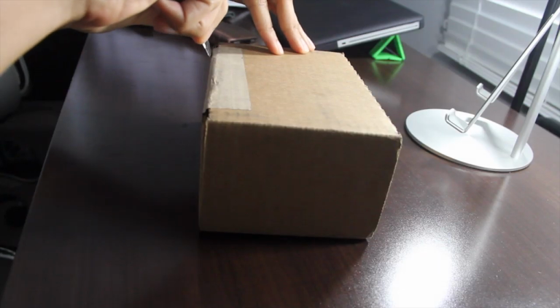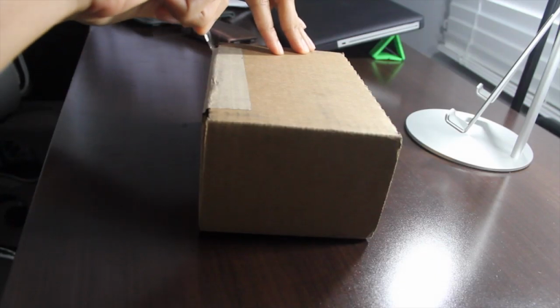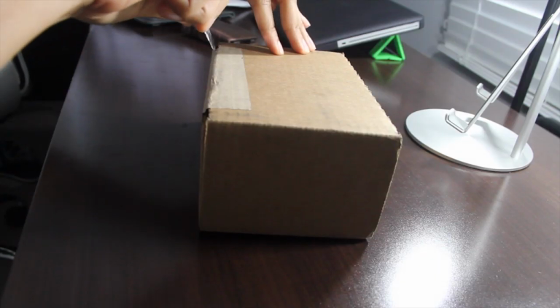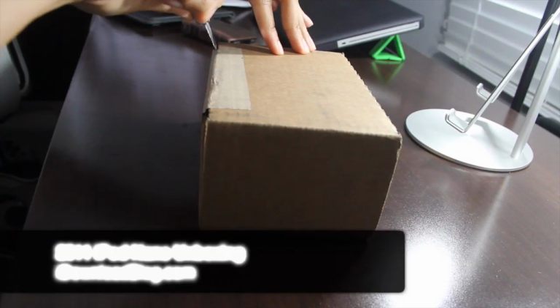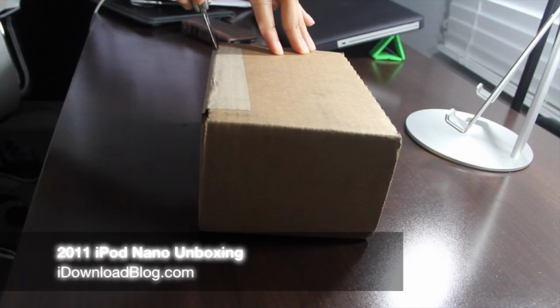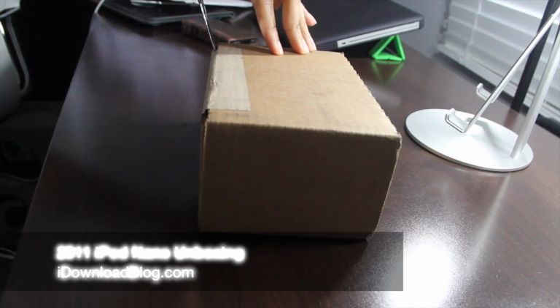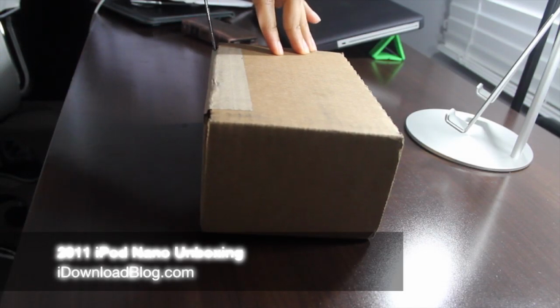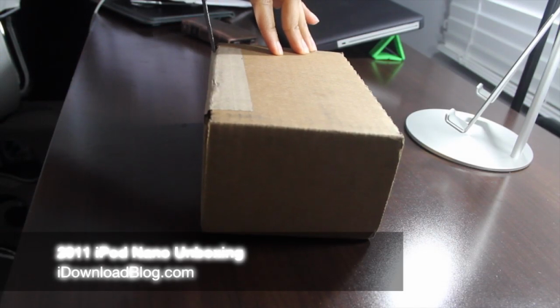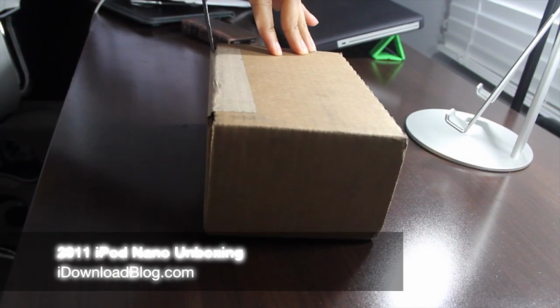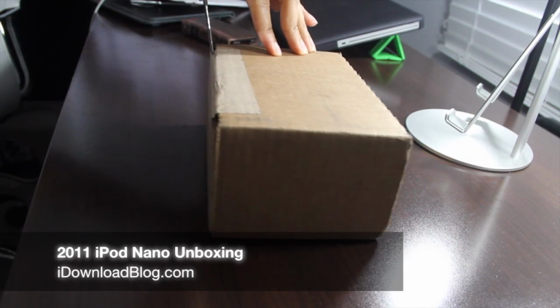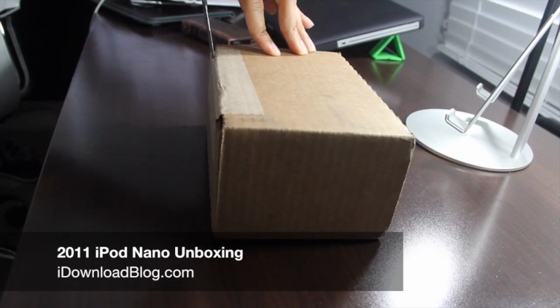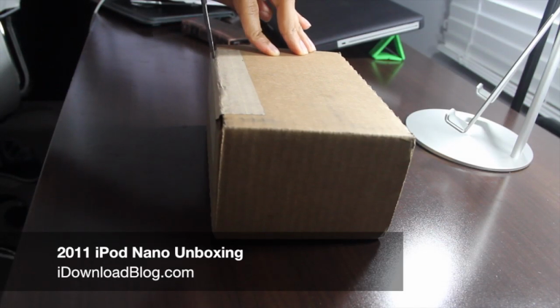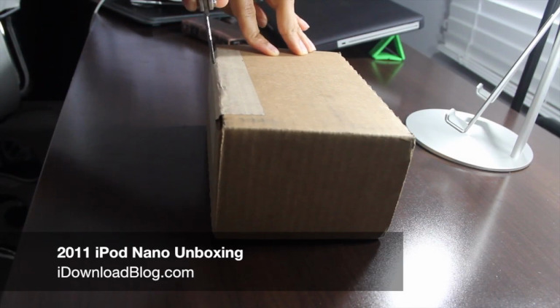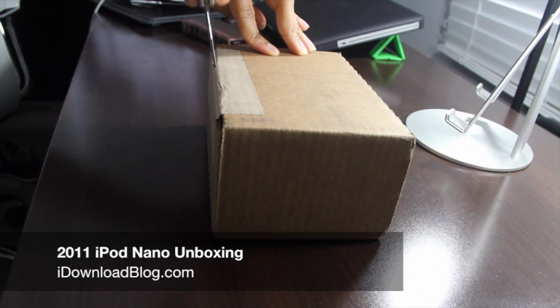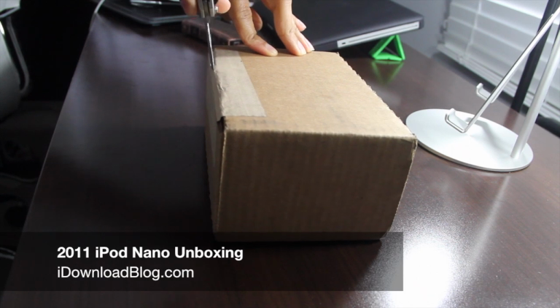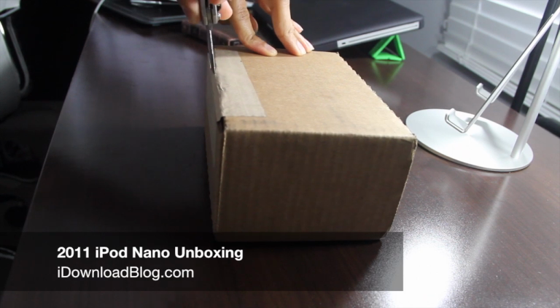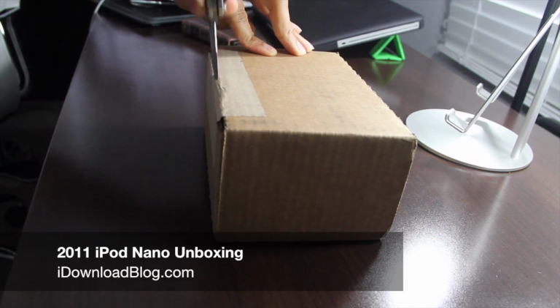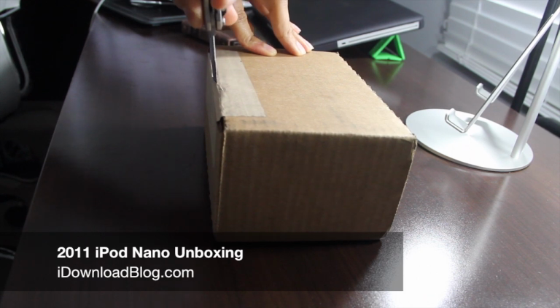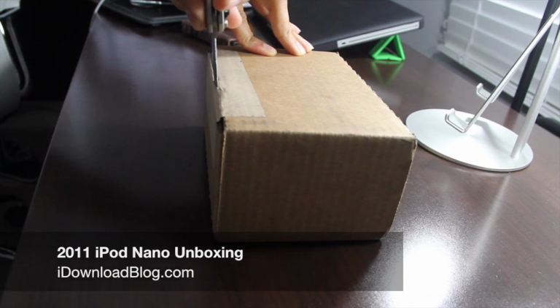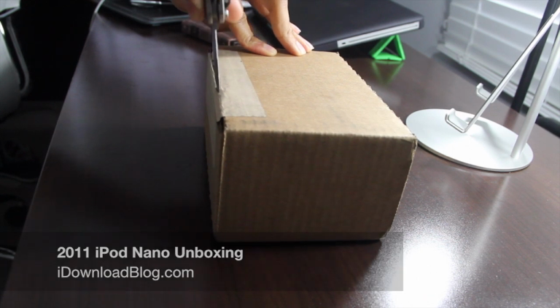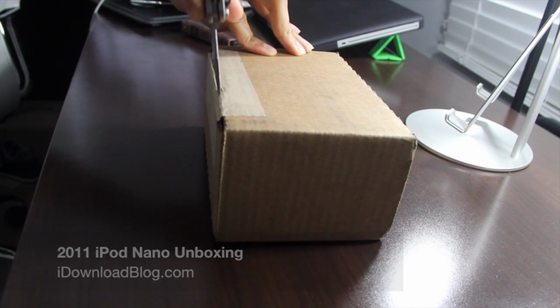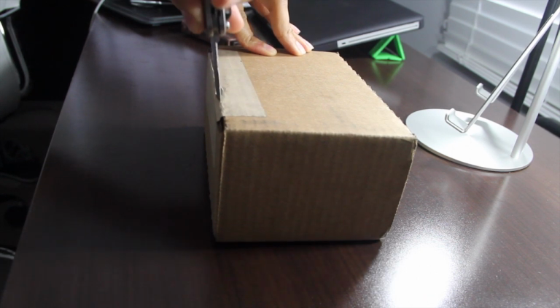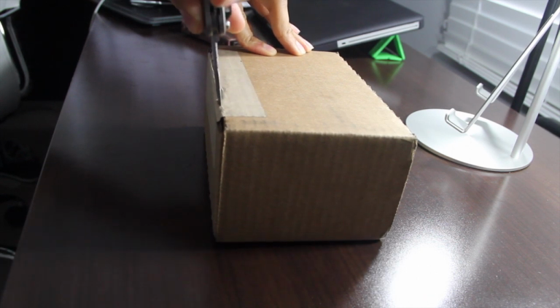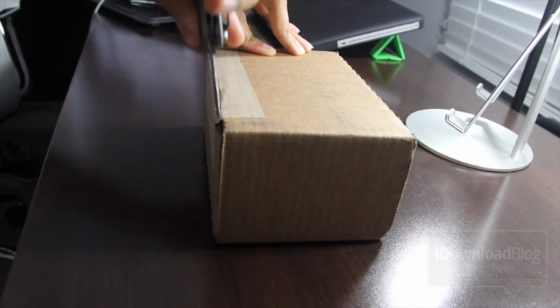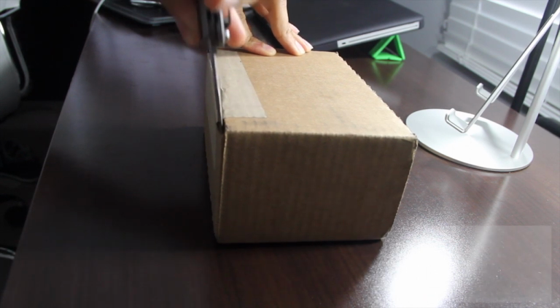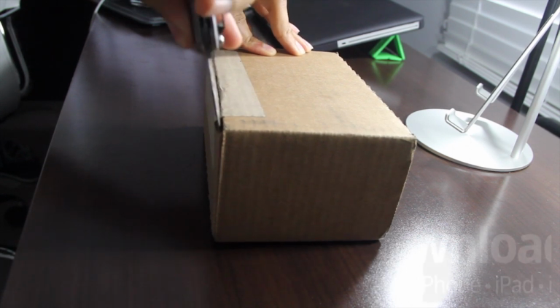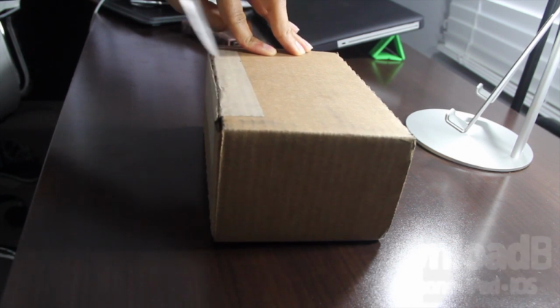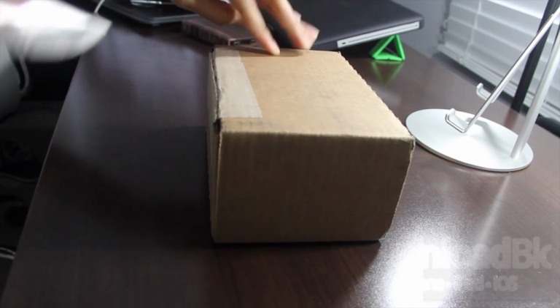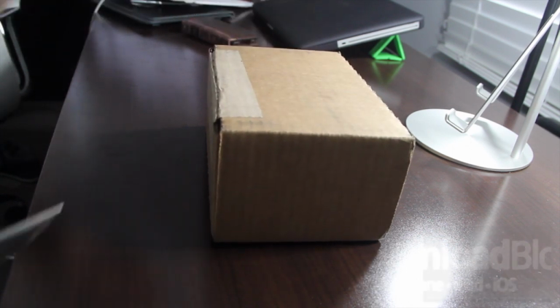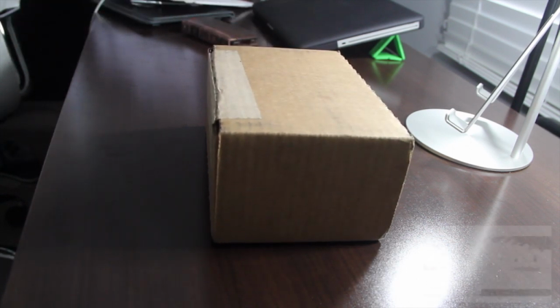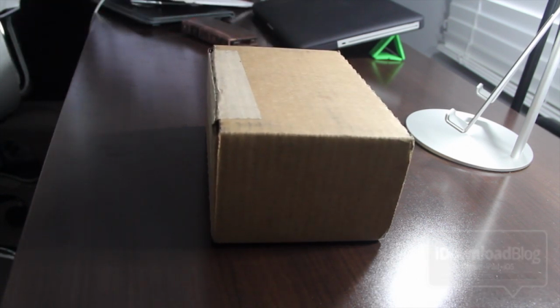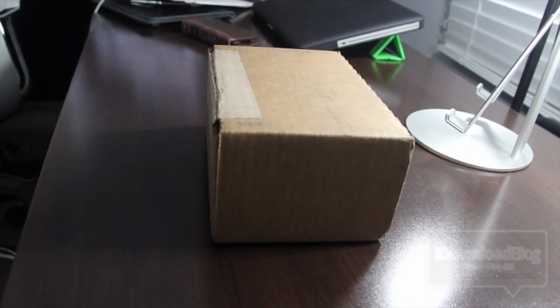Do we have any iPod Nano fans in the house? If so, let me know in the comment section.